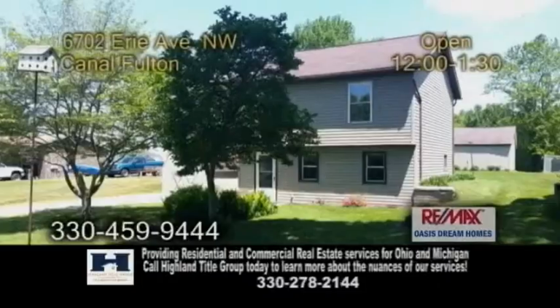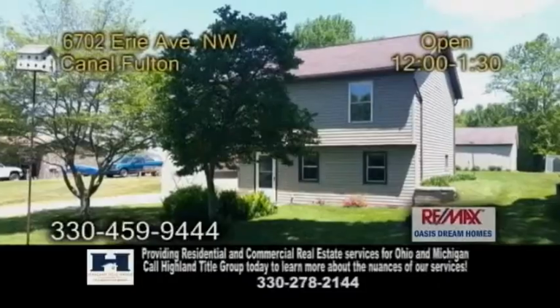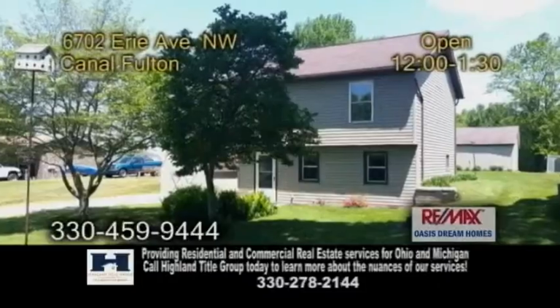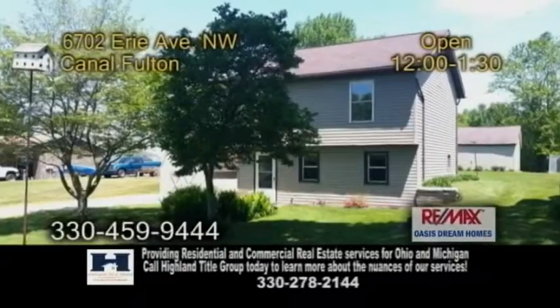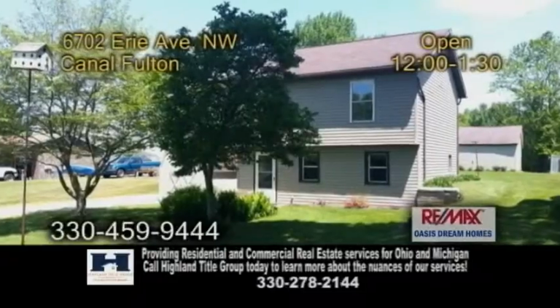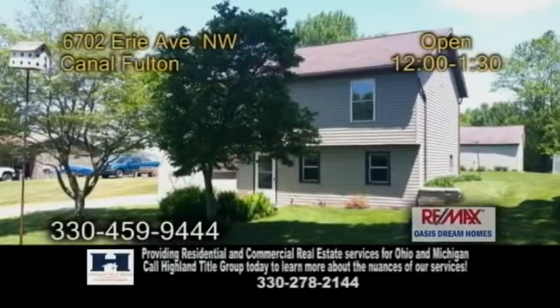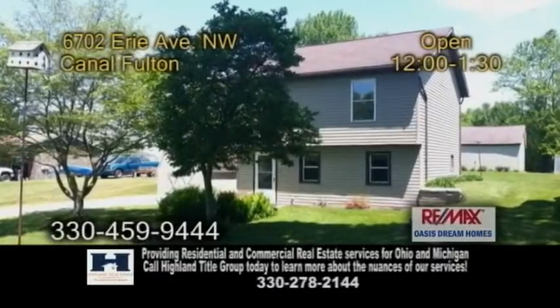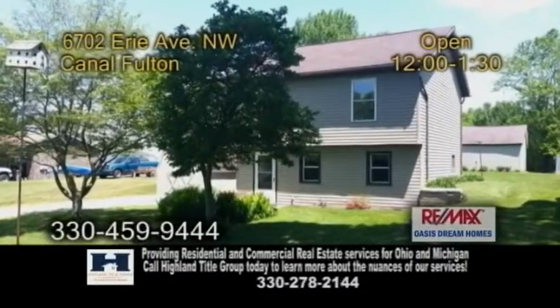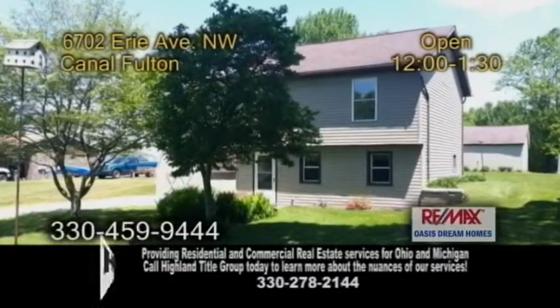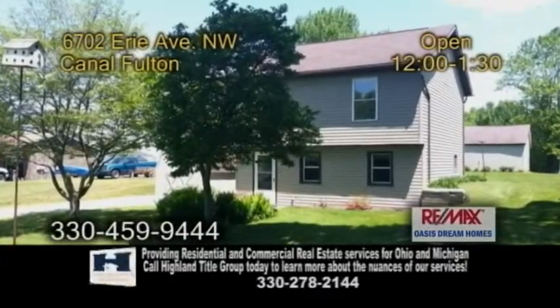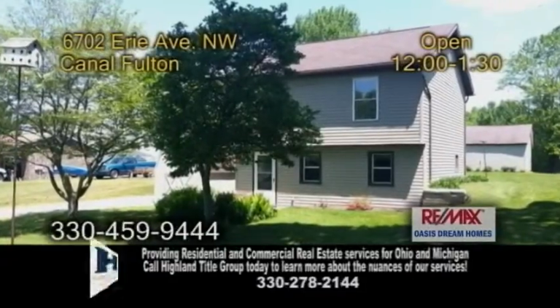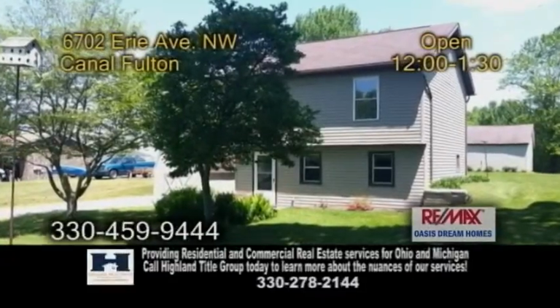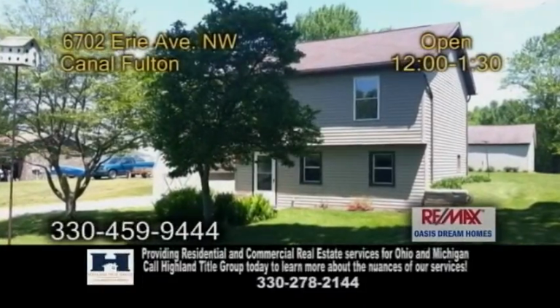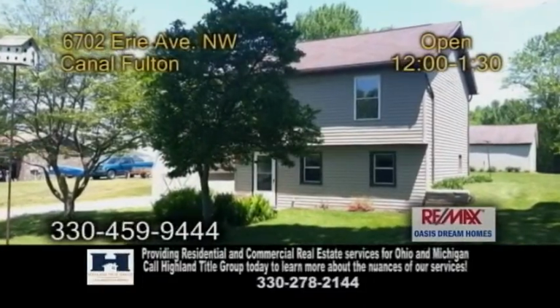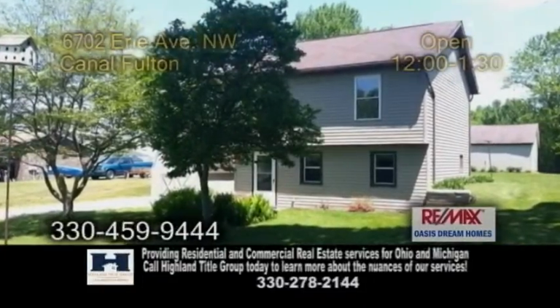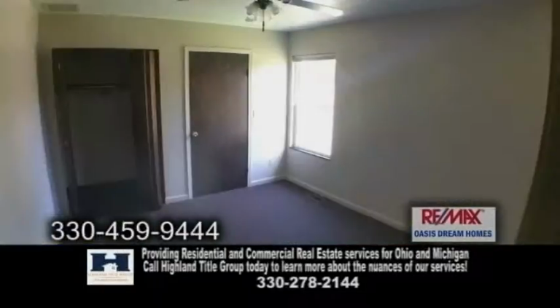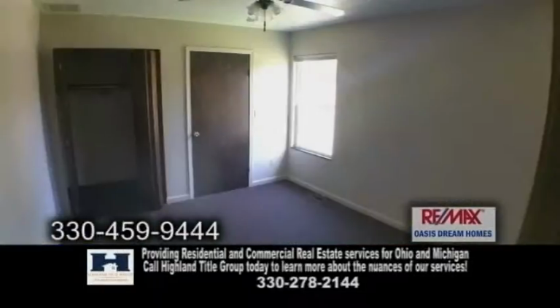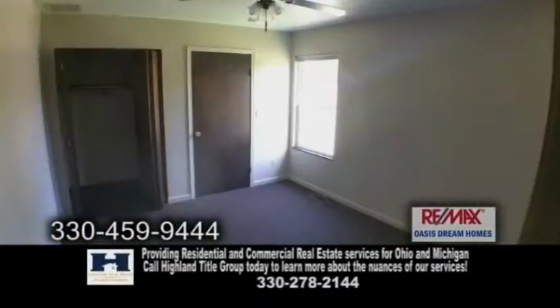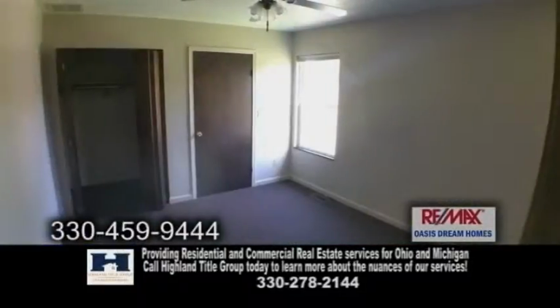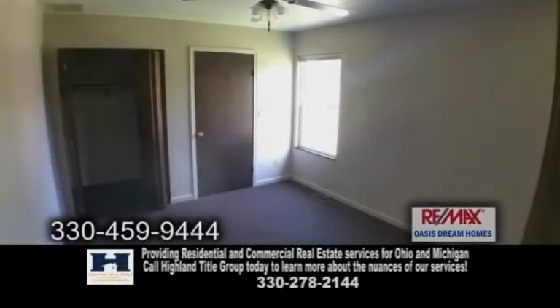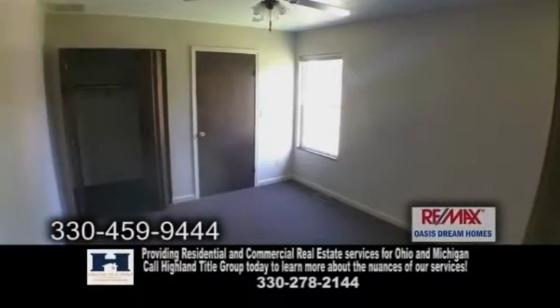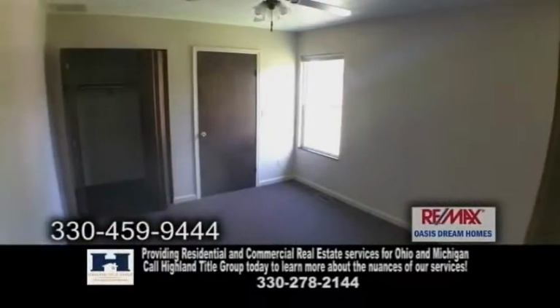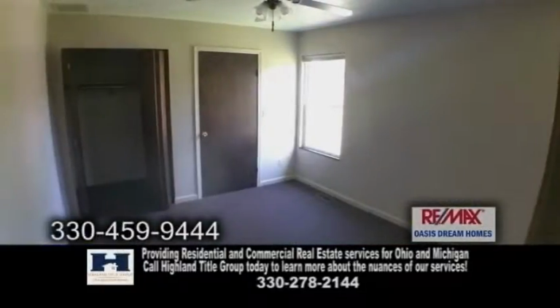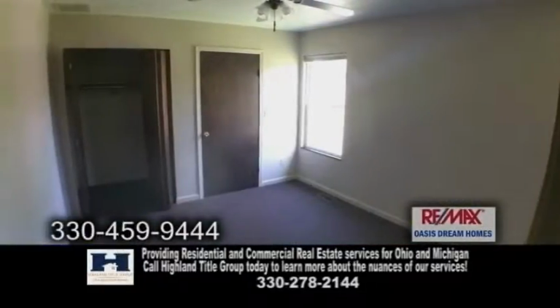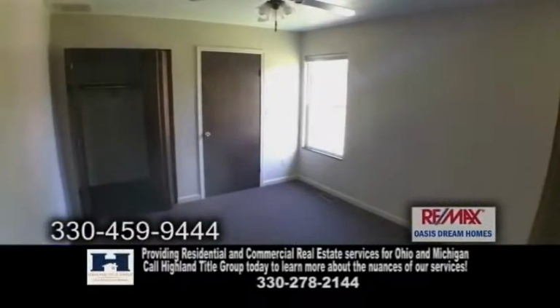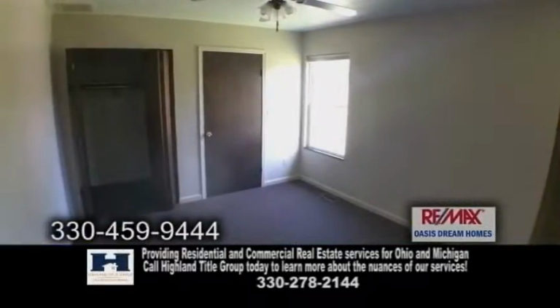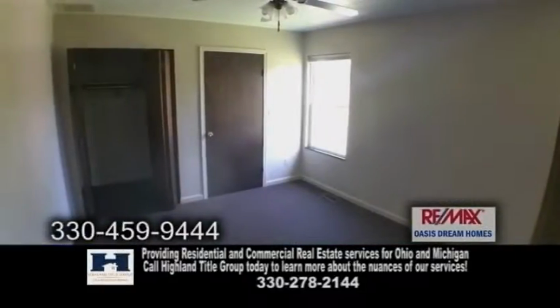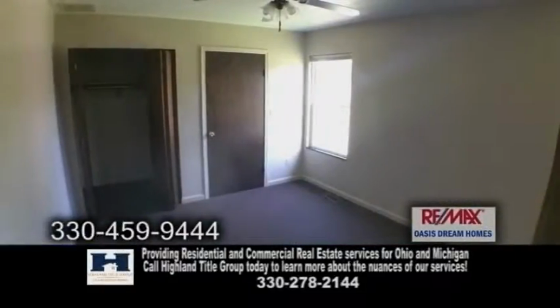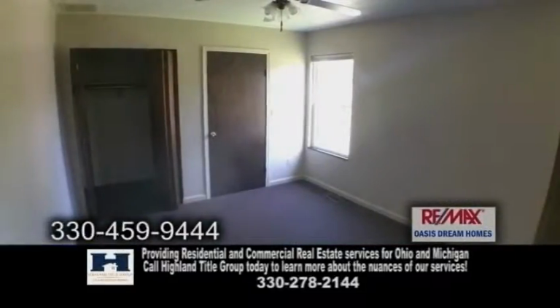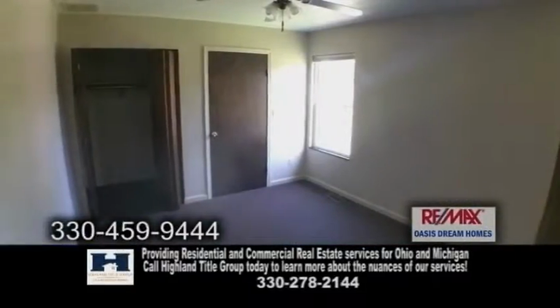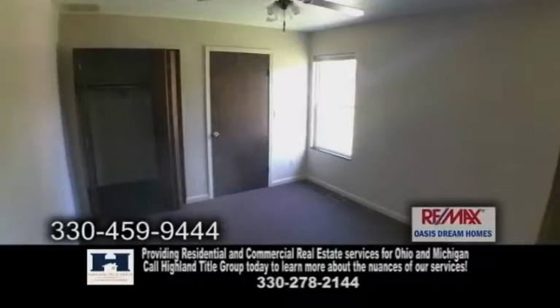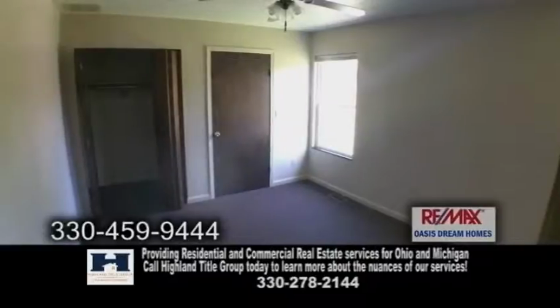A bi-level home in Canal Fulton. This beautiful, well-kept home features two bedrooms and one bath.